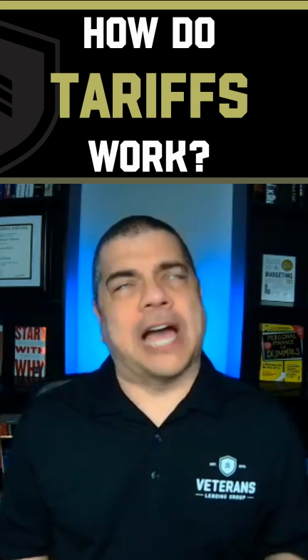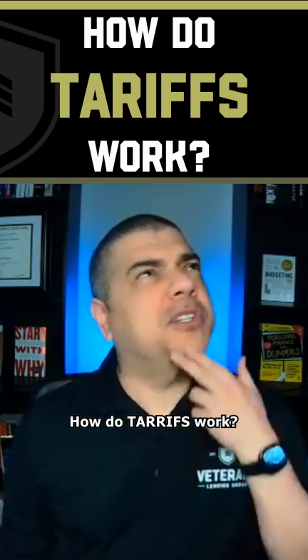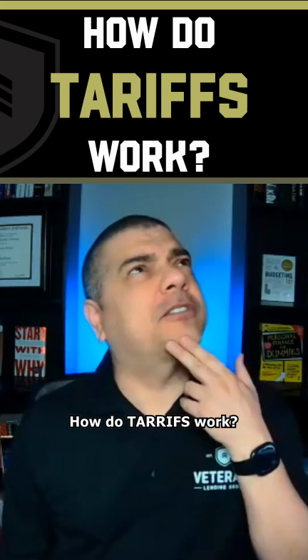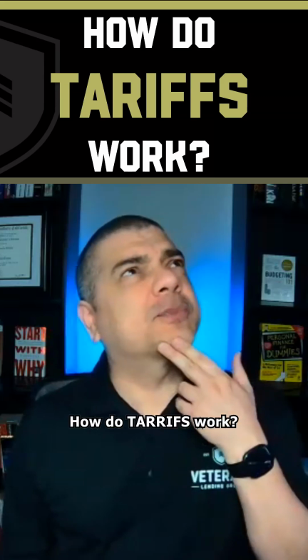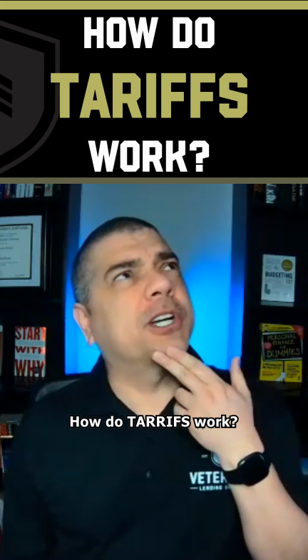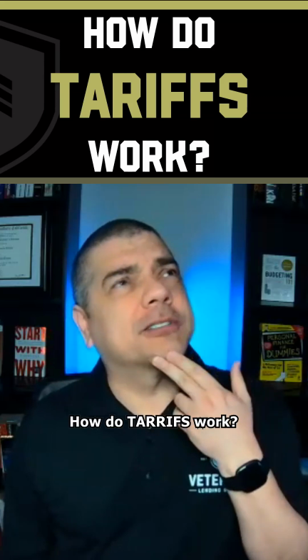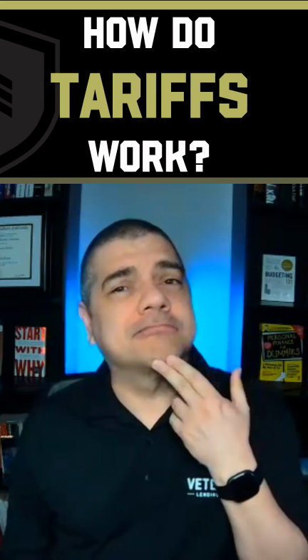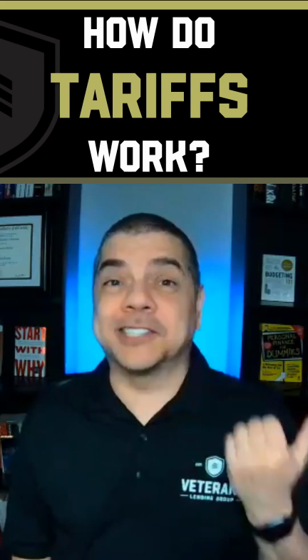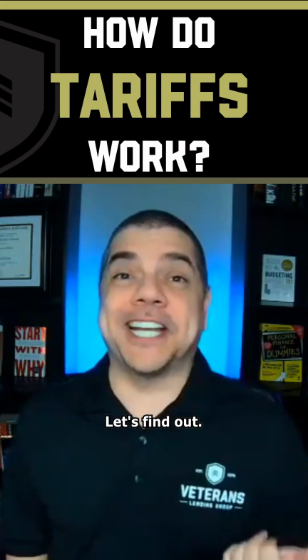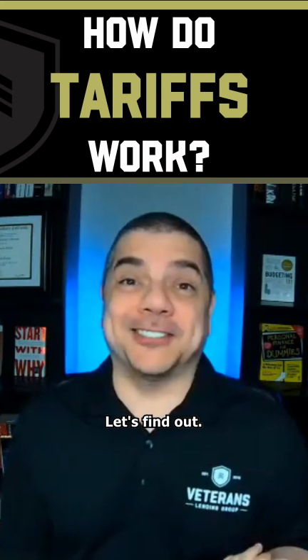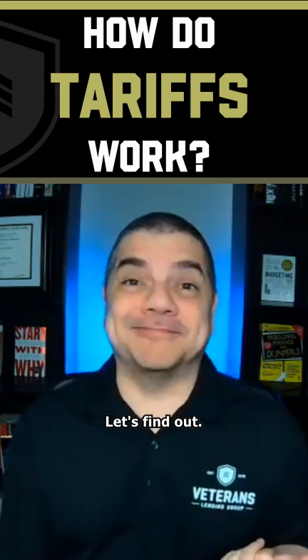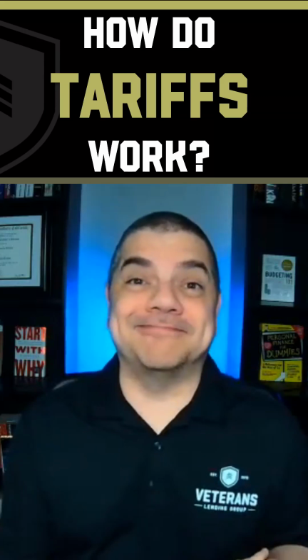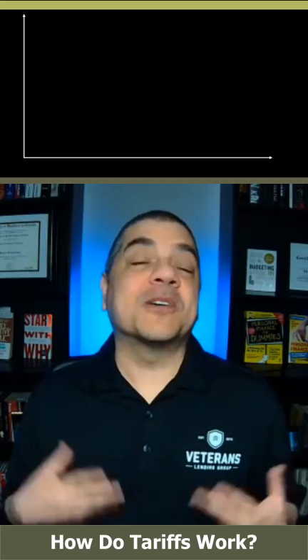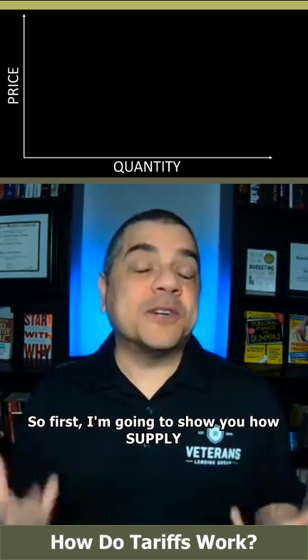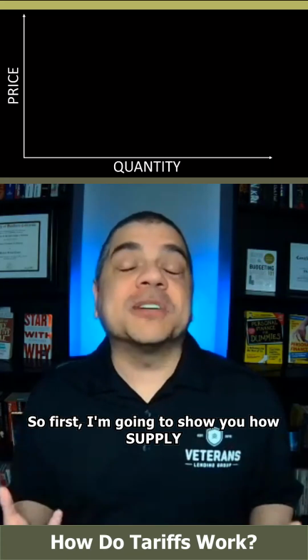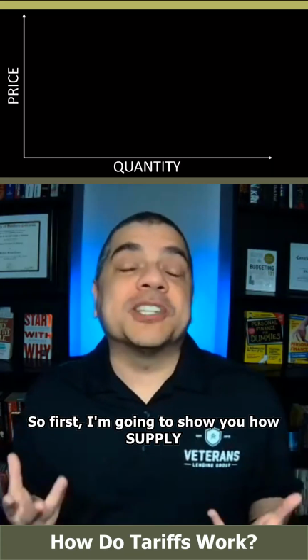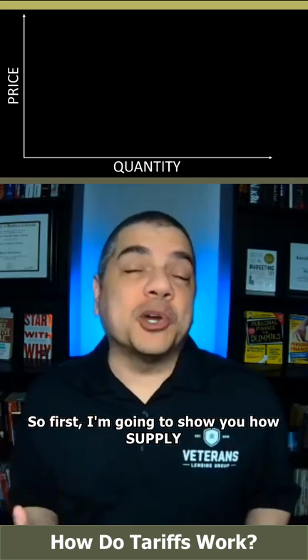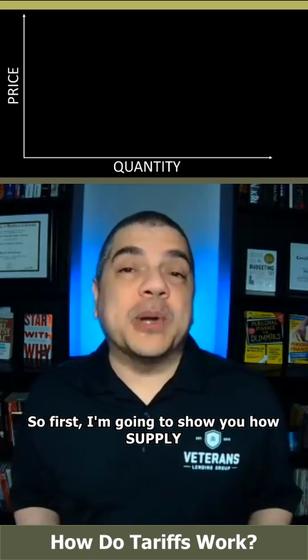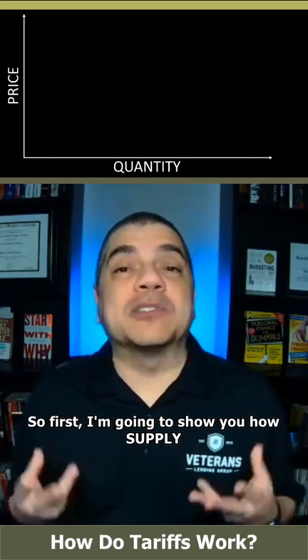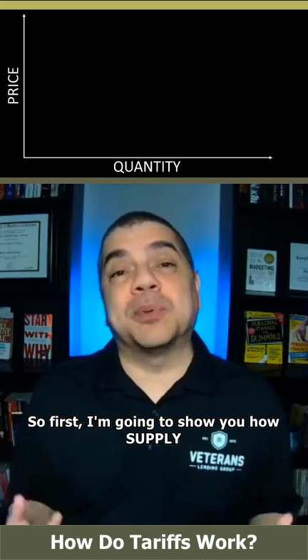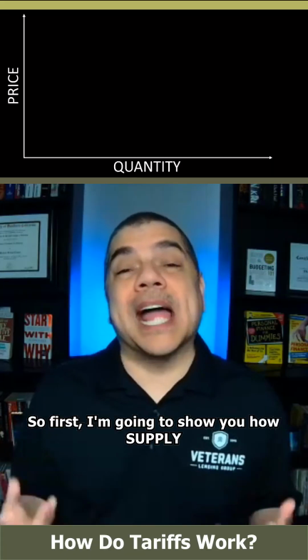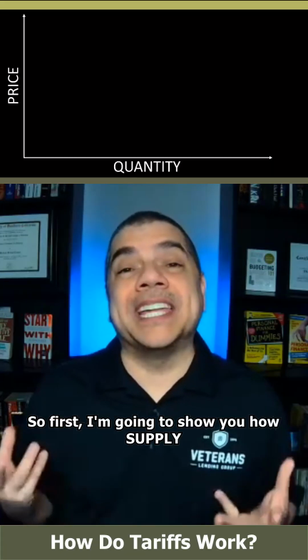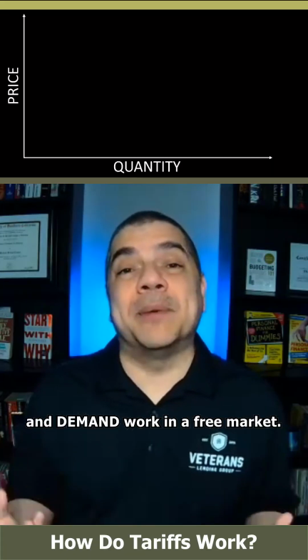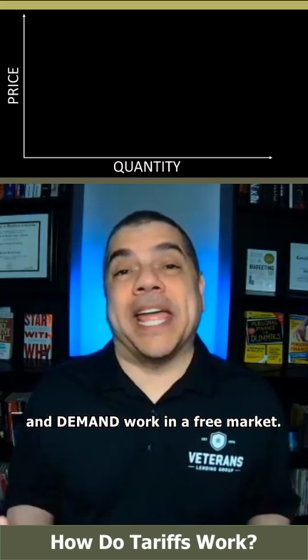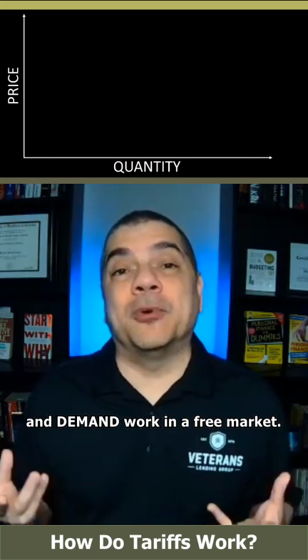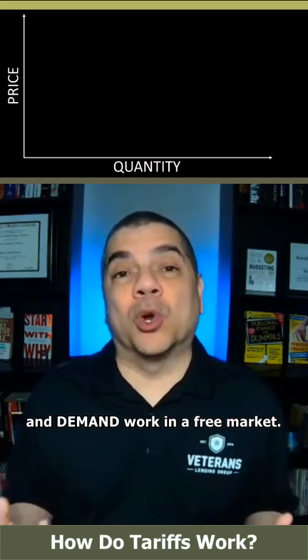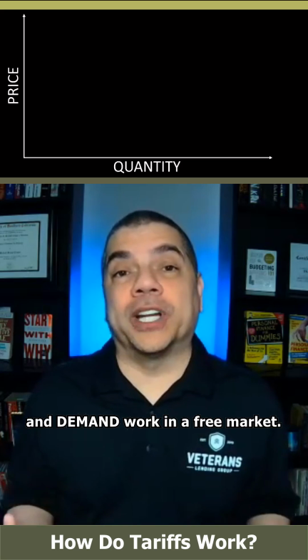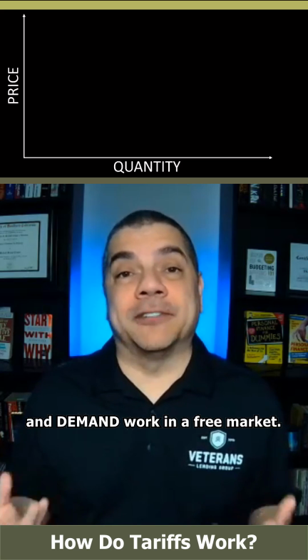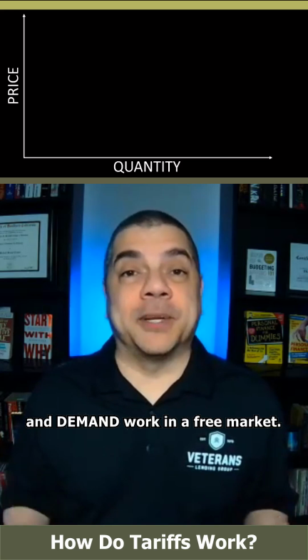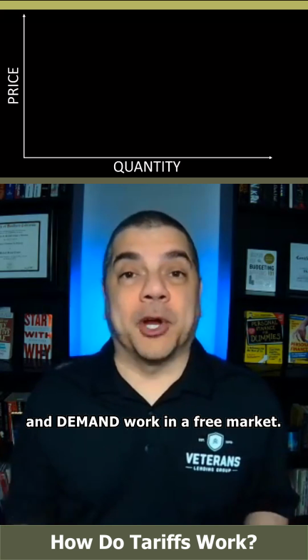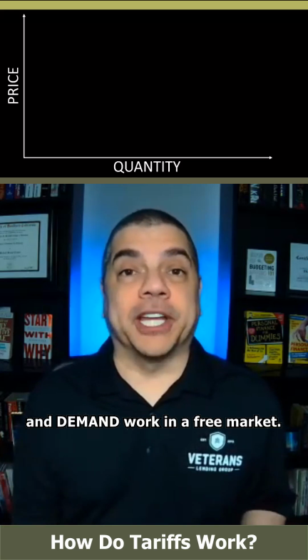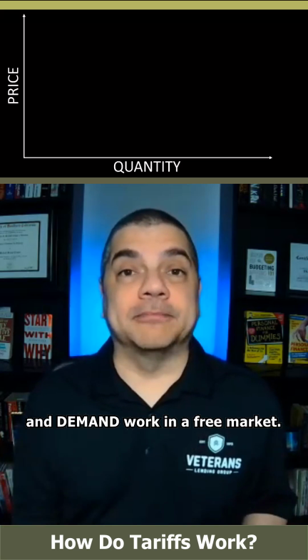How do tariffs work? Let's find out. First, I'm going to show you how supply and demand work in a free market.